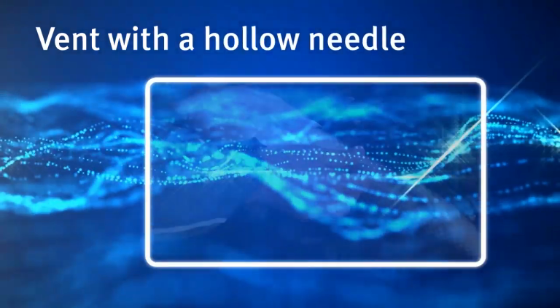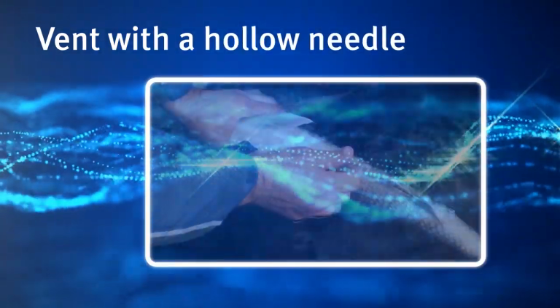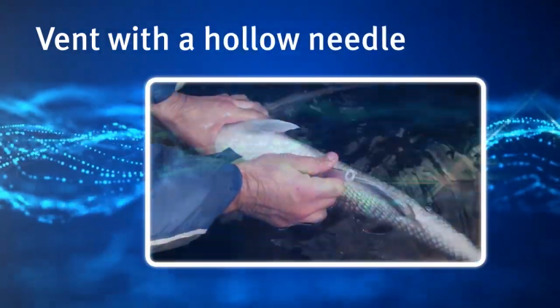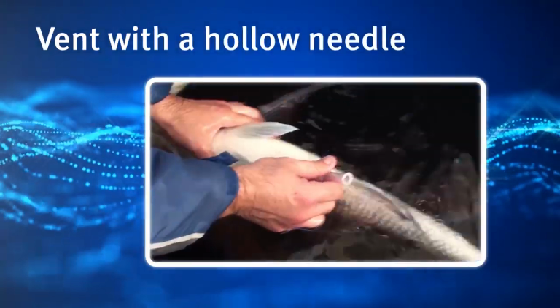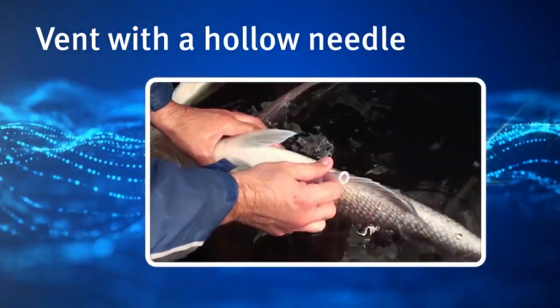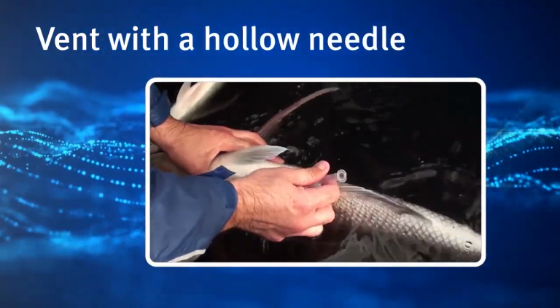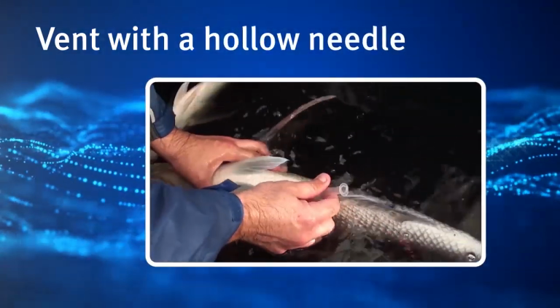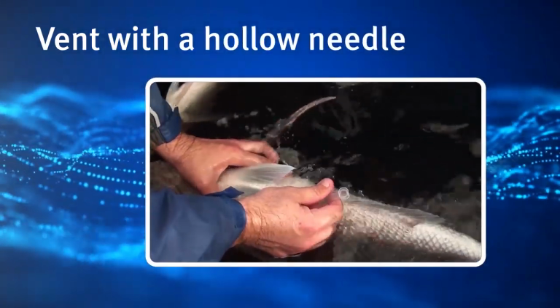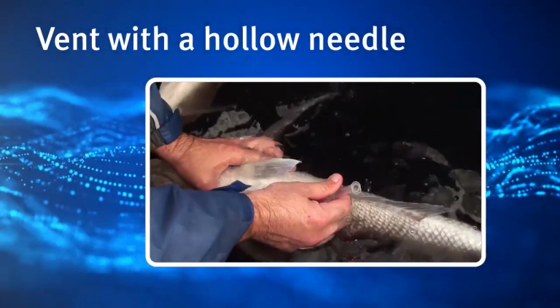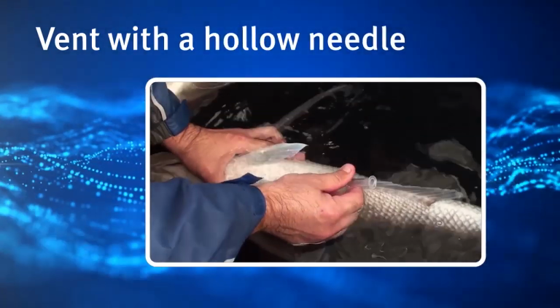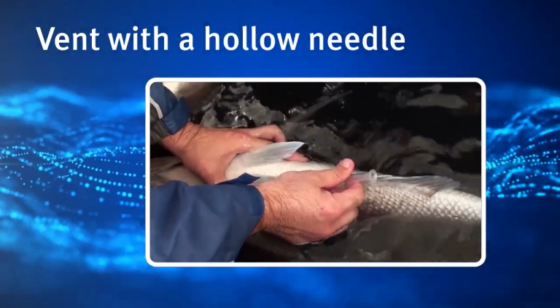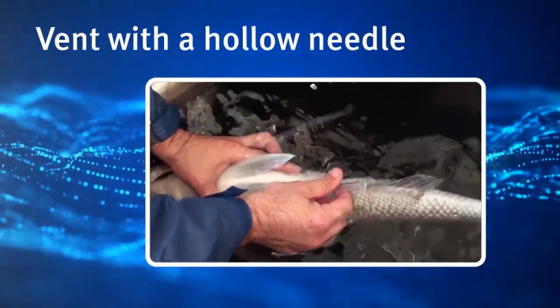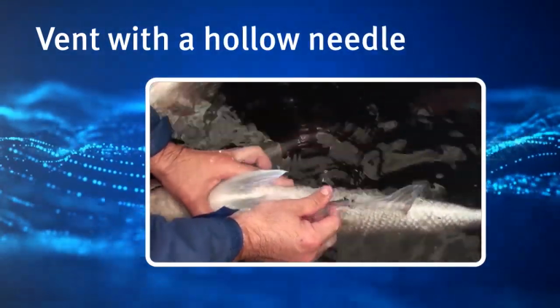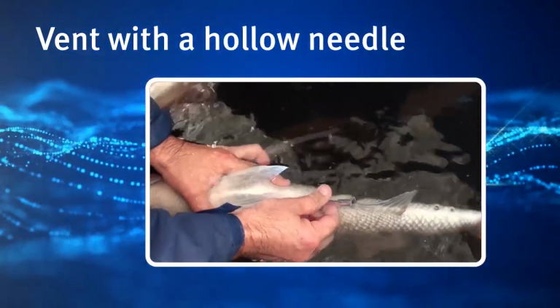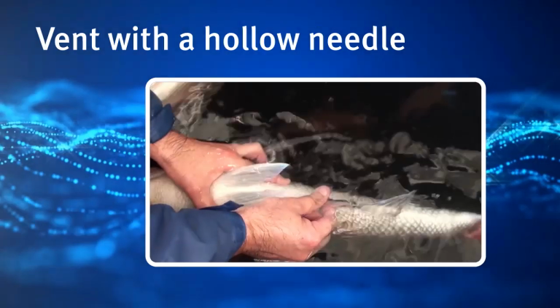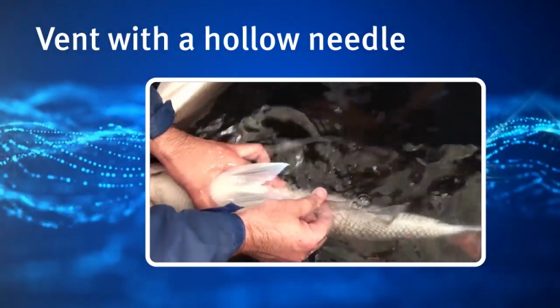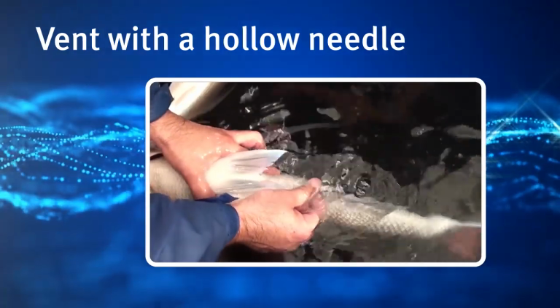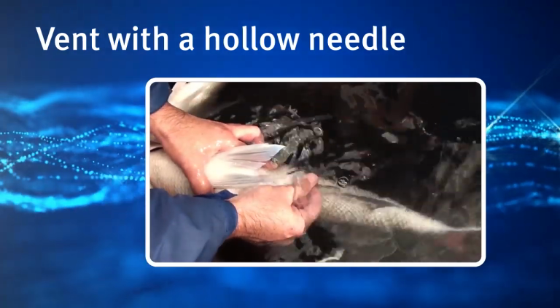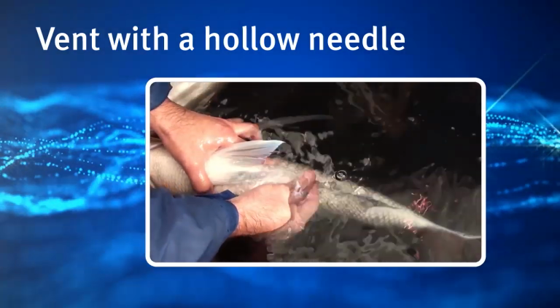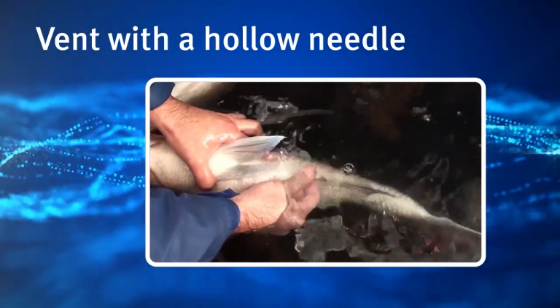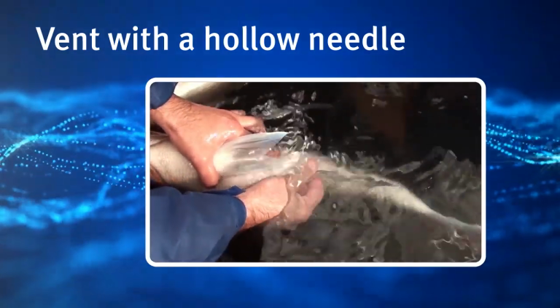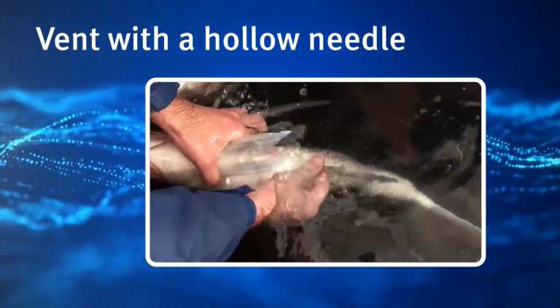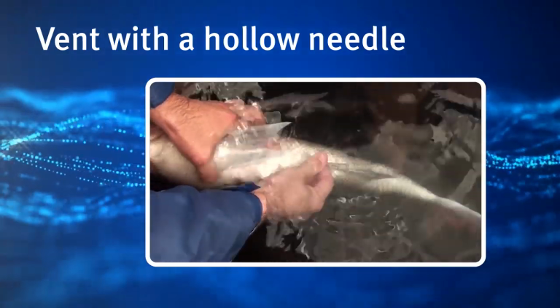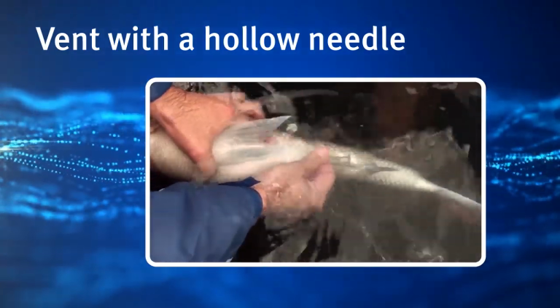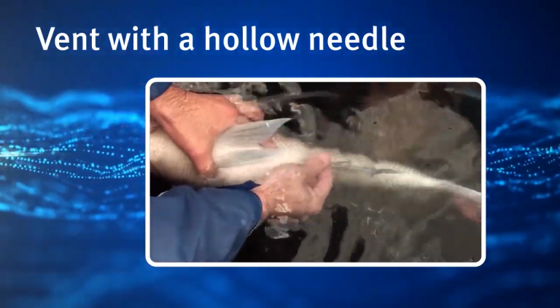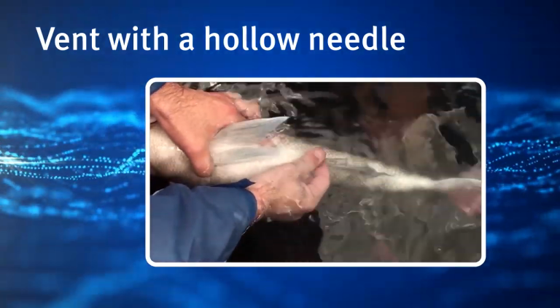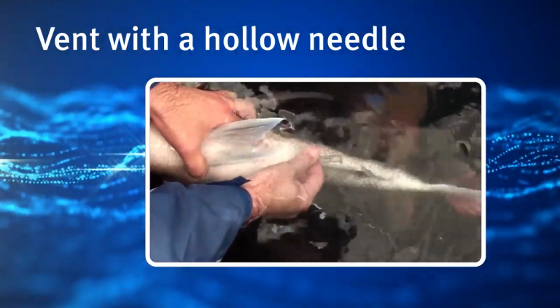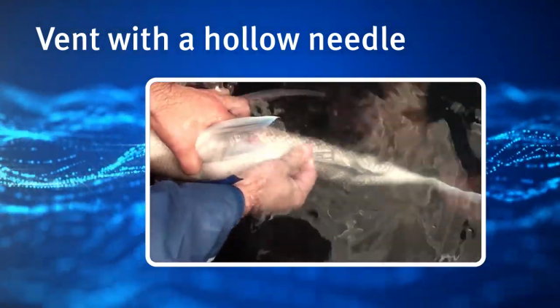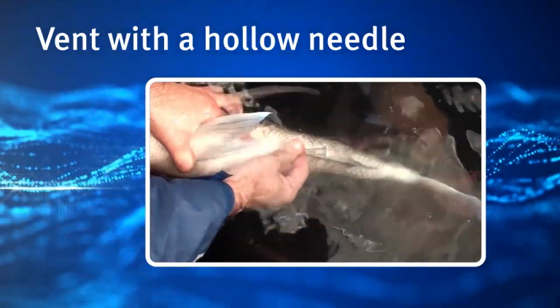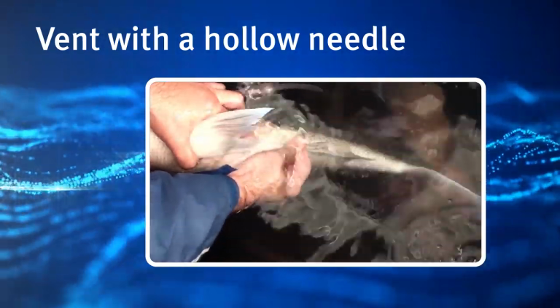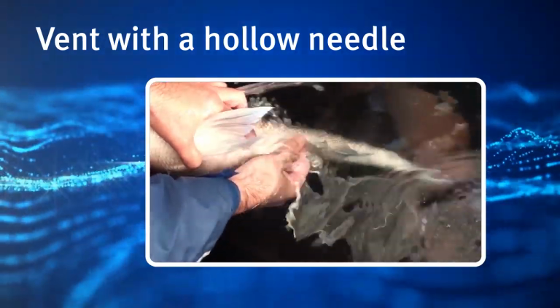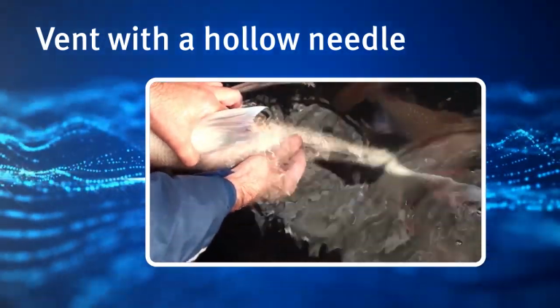Venting with a hollow needle allows trapped air to escape from the abdomen of the fish before it is released back into the water.